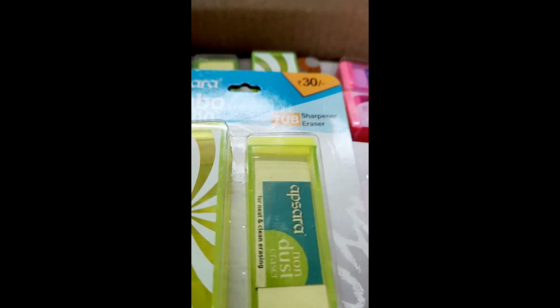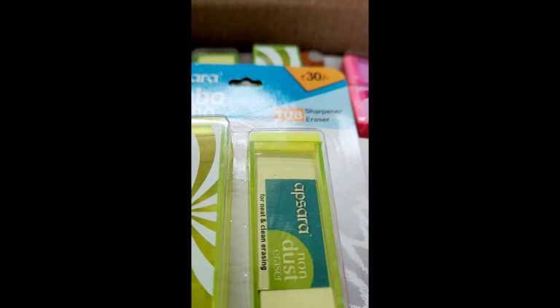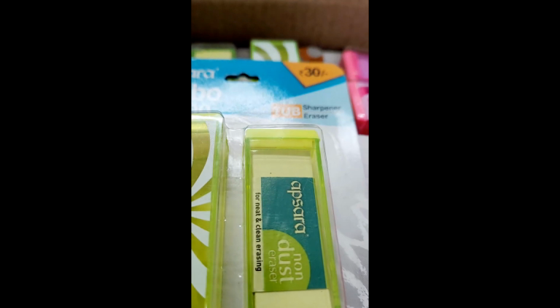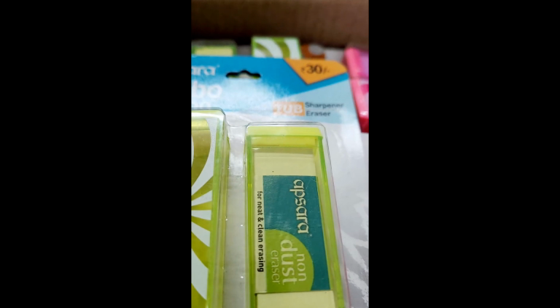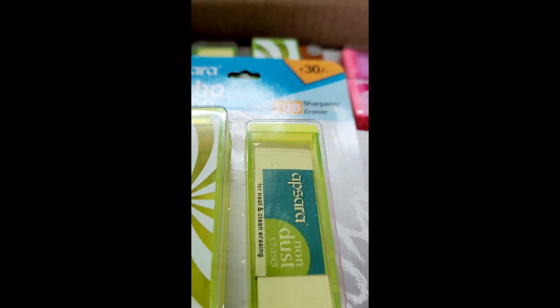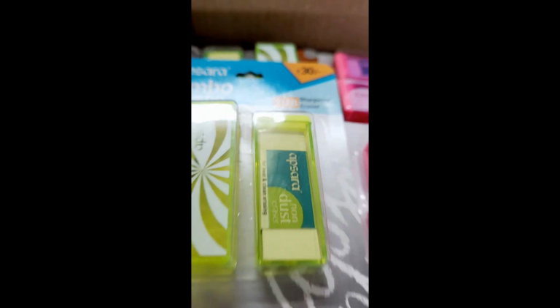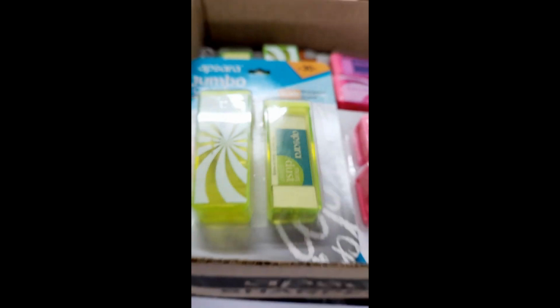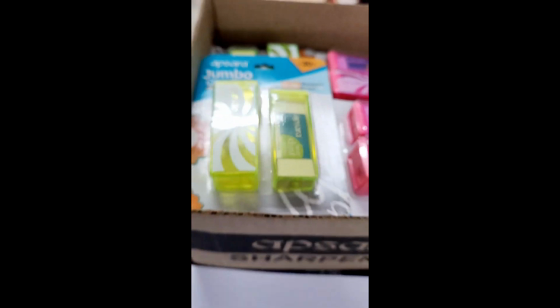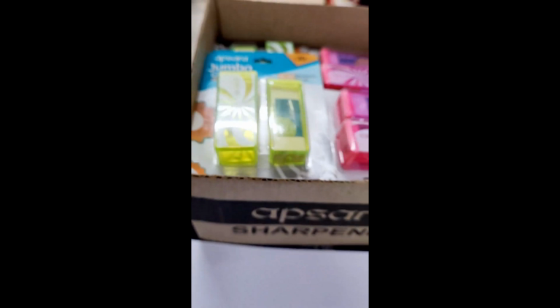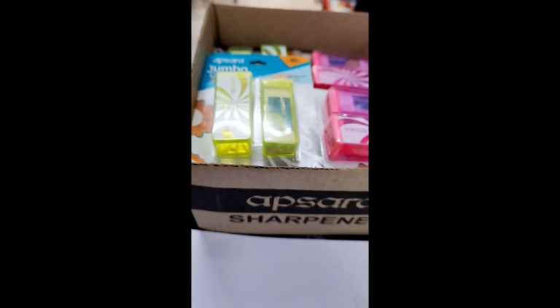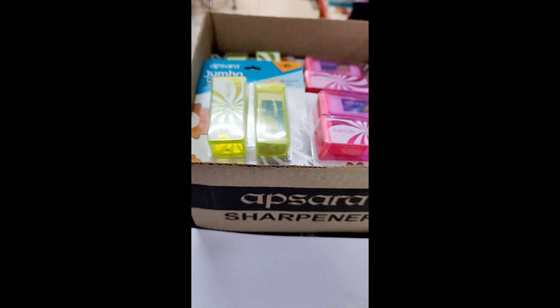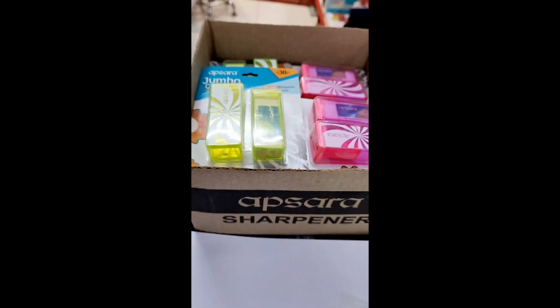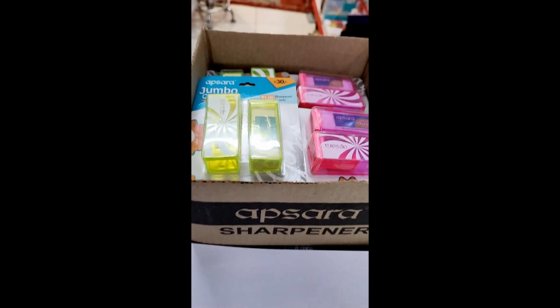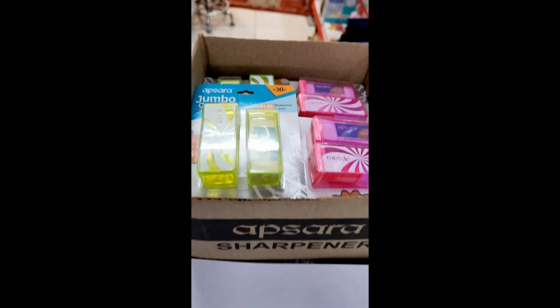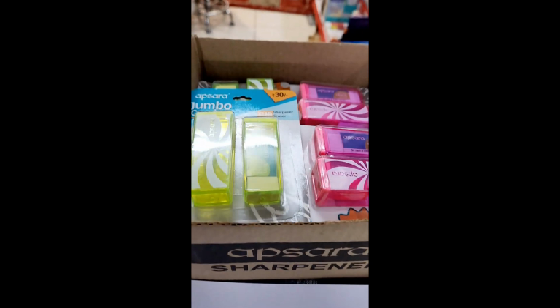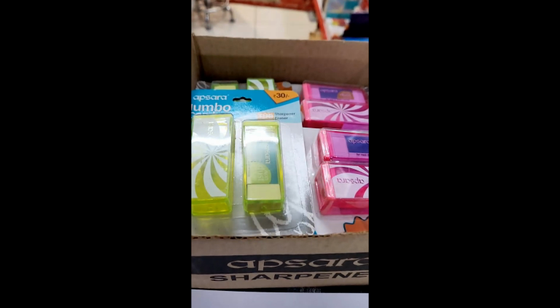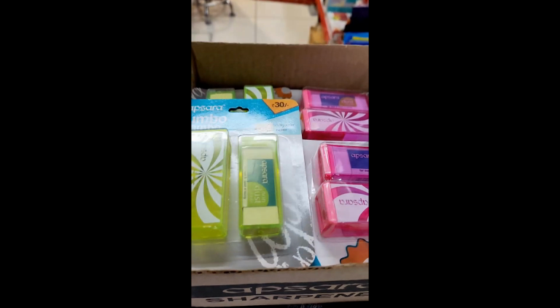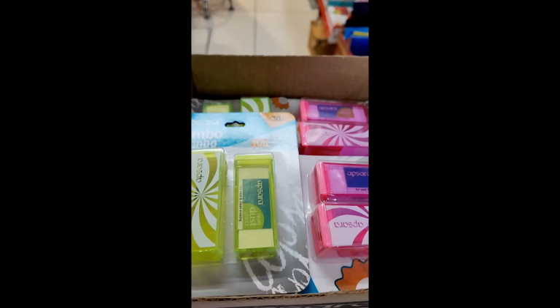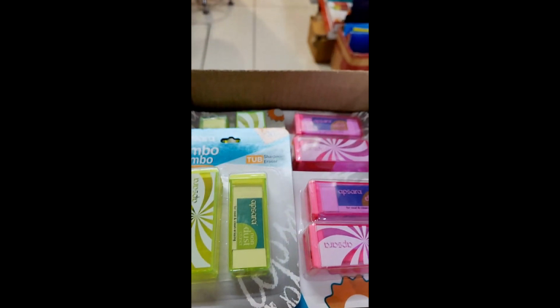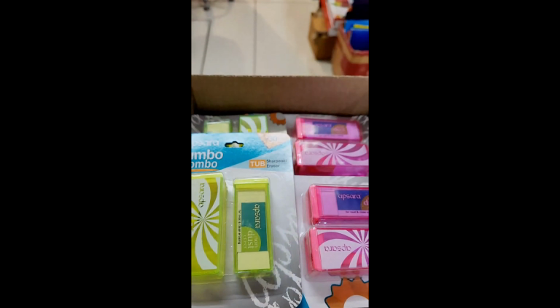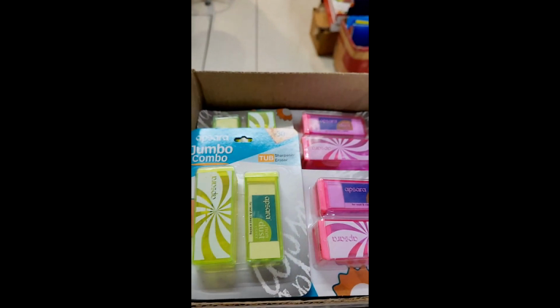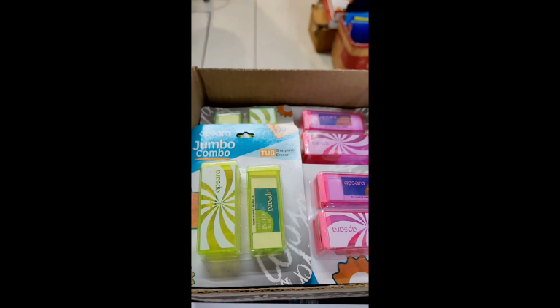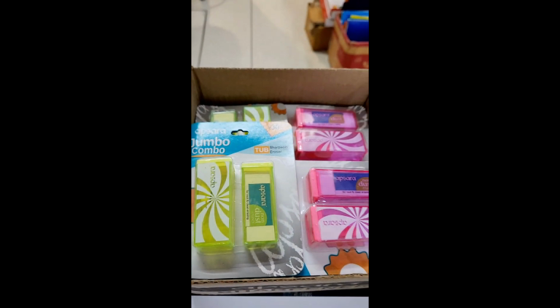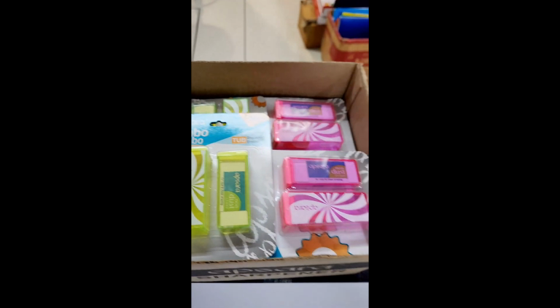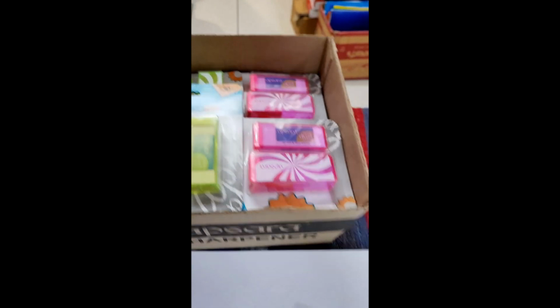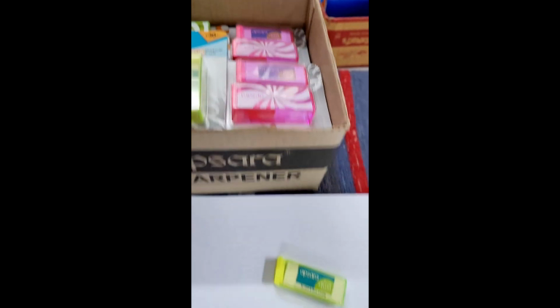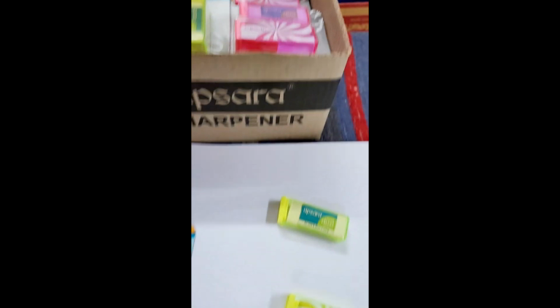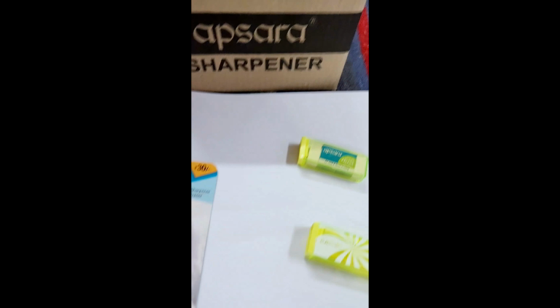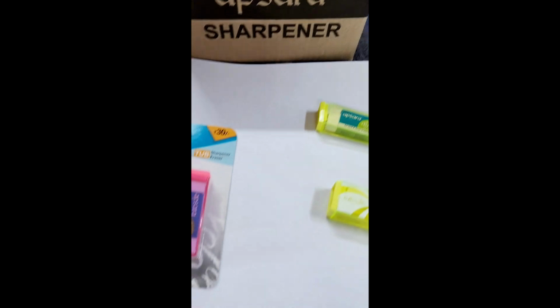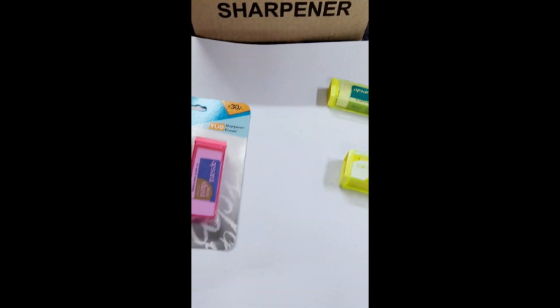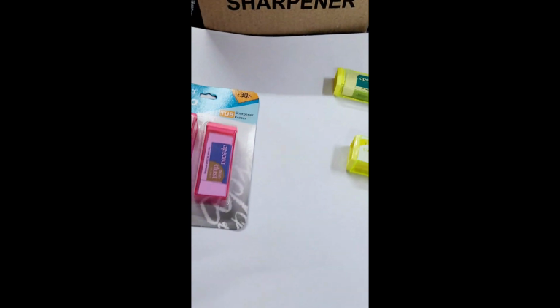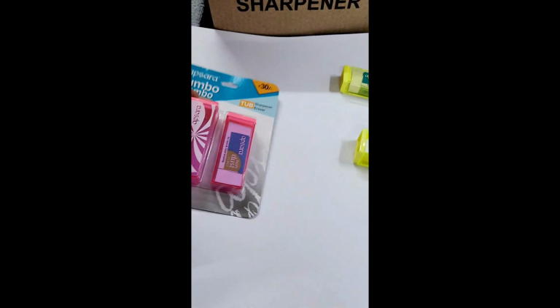Hello Ji! Today we have the new Apsara Jumbo Combo Sharpener and Eraser.